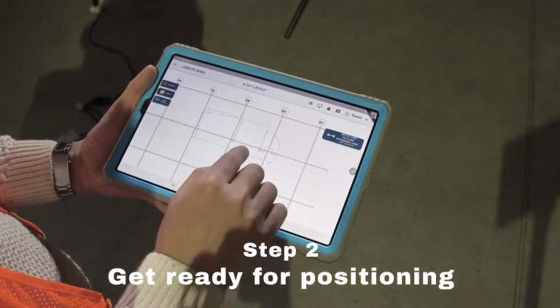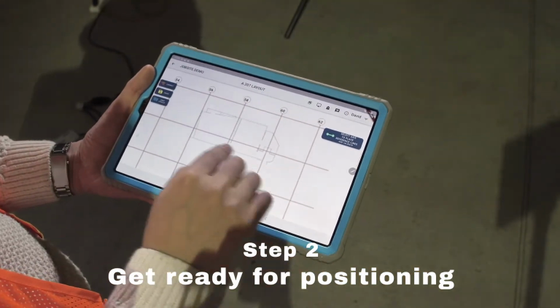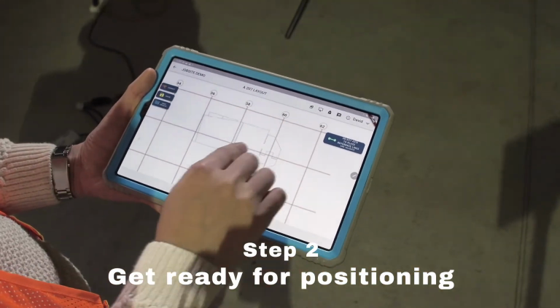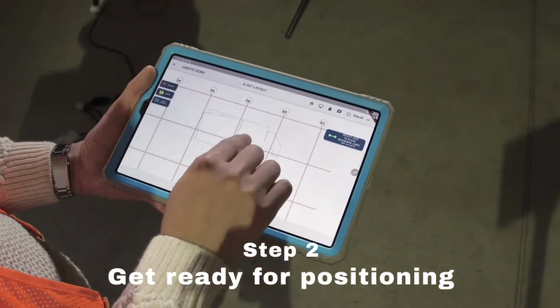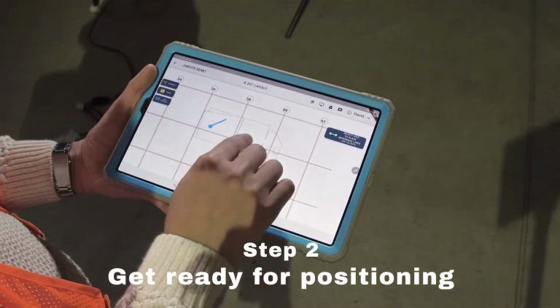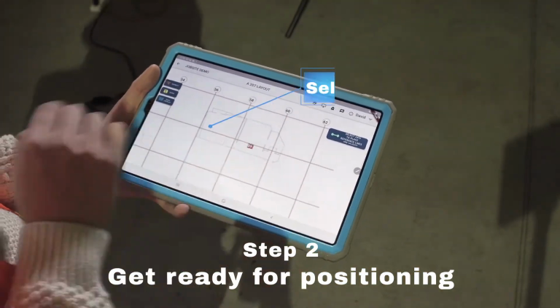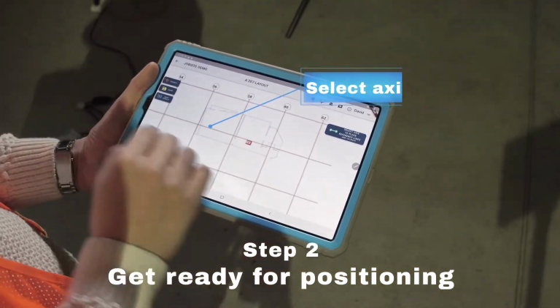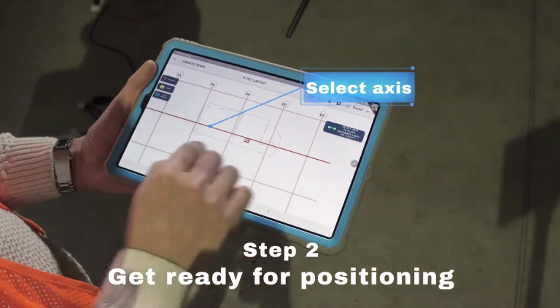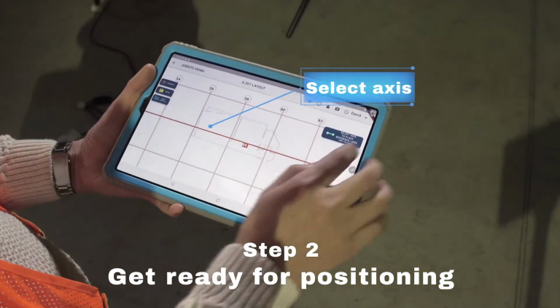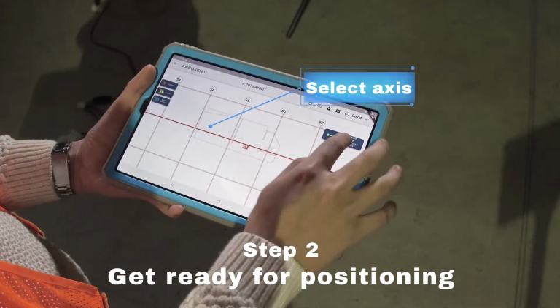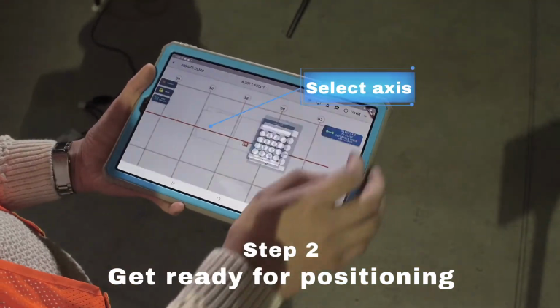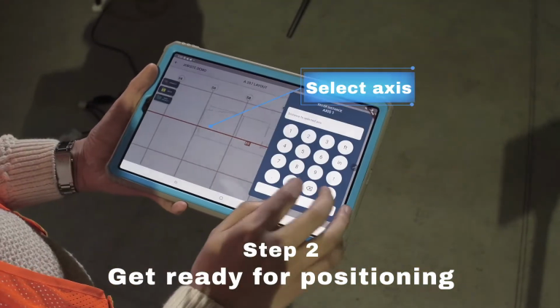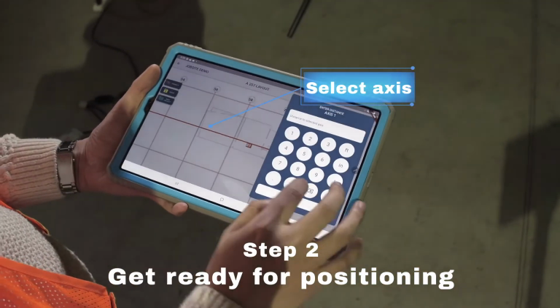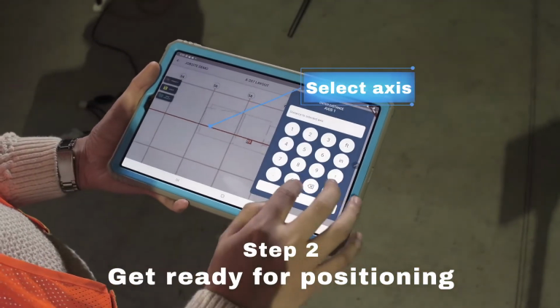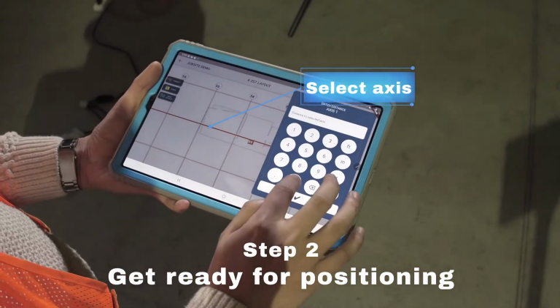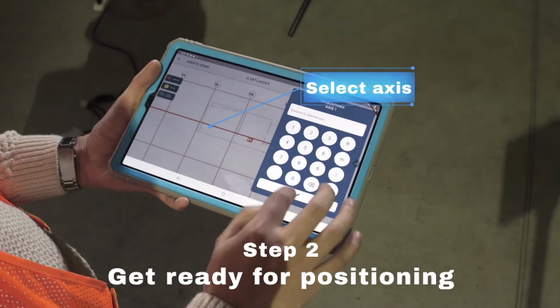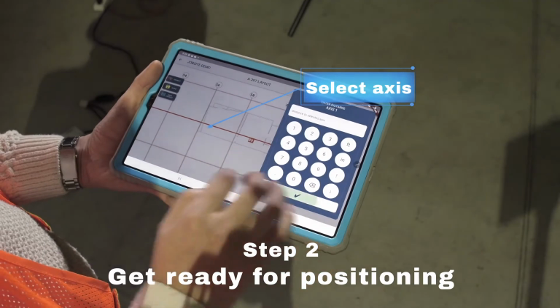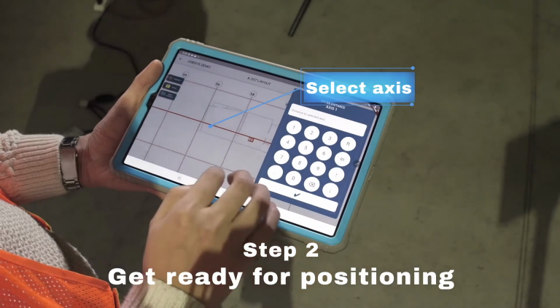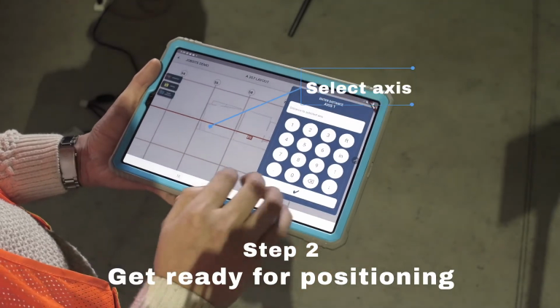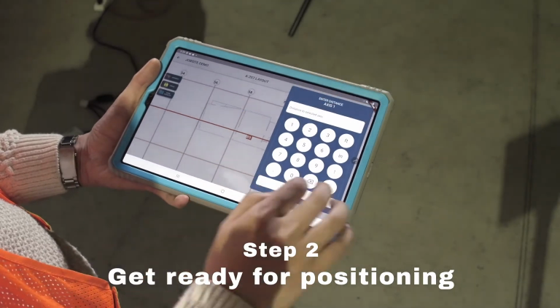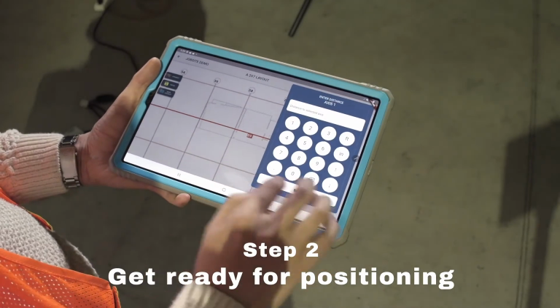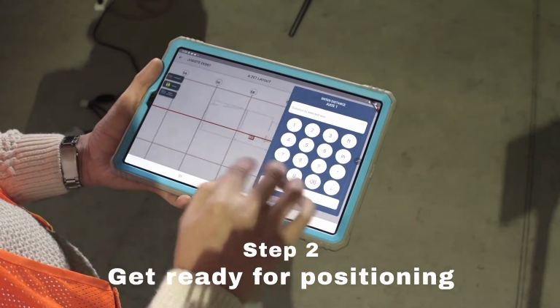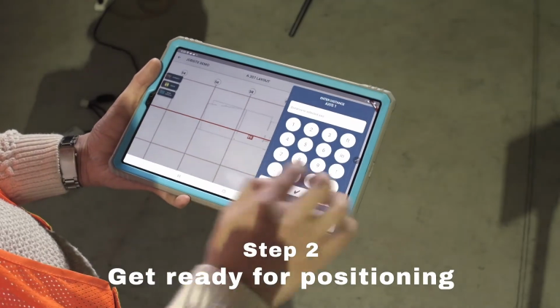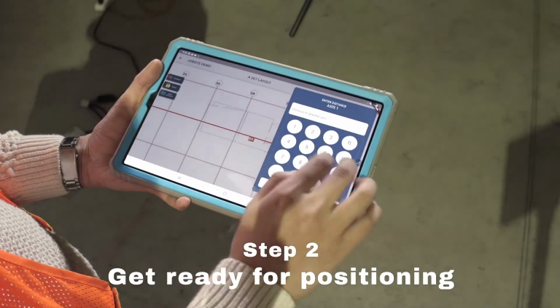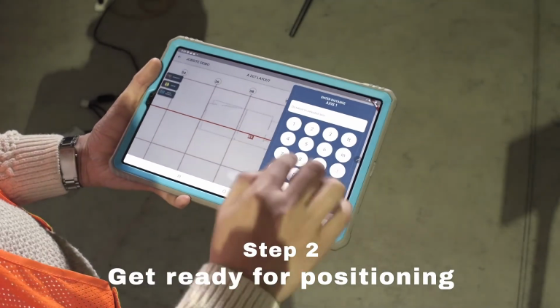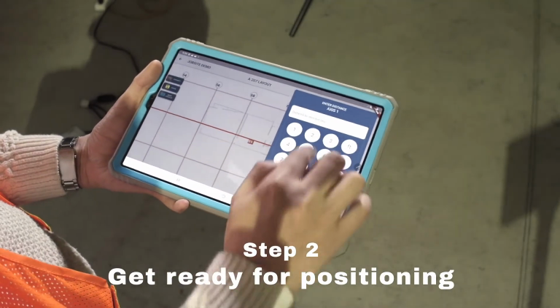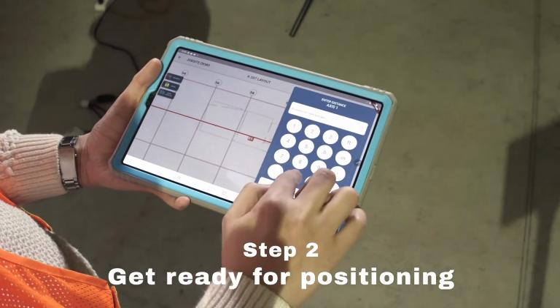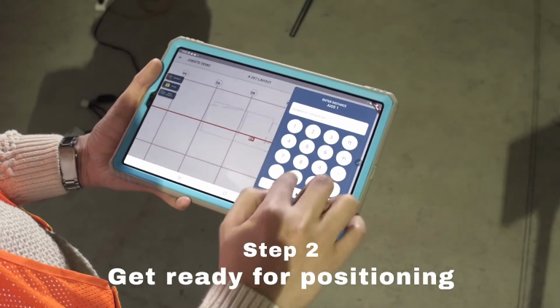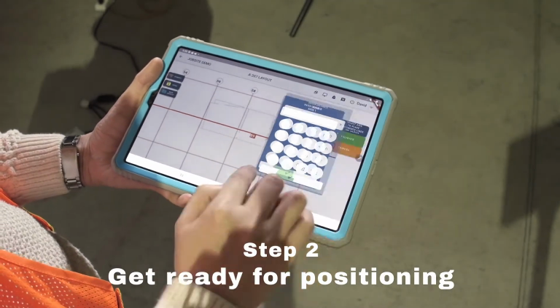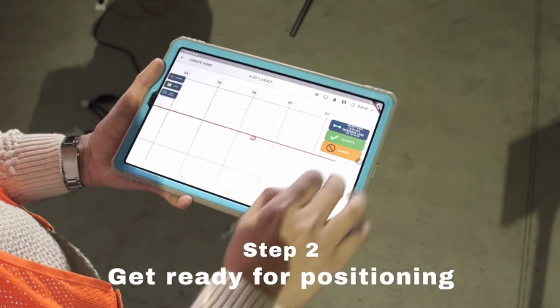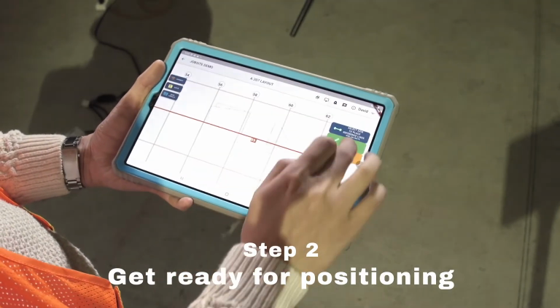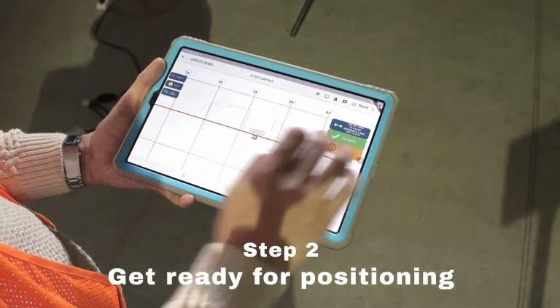Once on the plan, select your axis to convert into control lines. Offset your axis if needed.